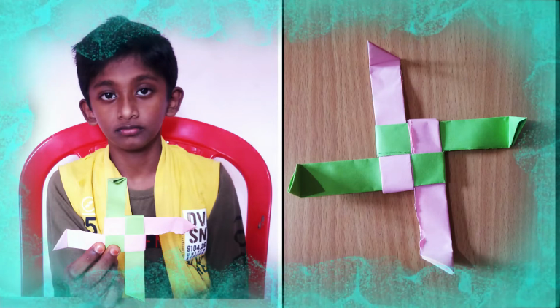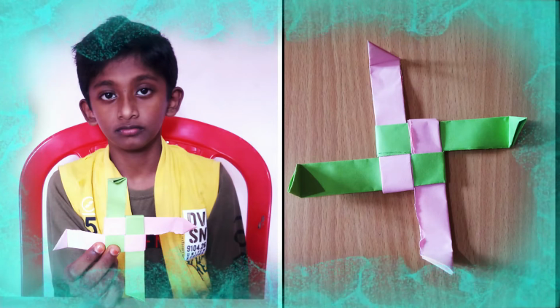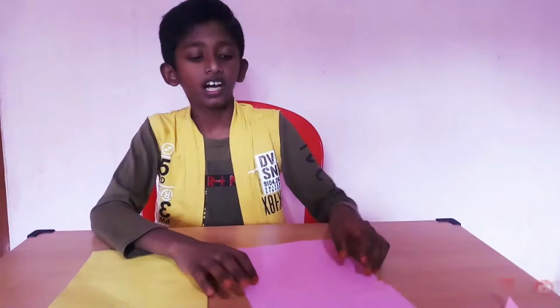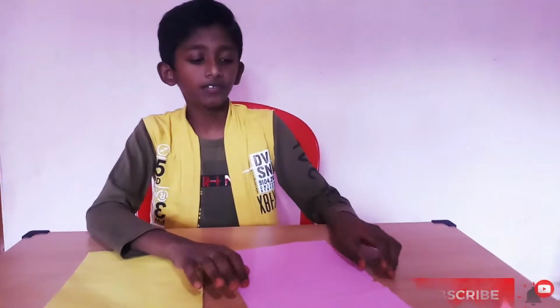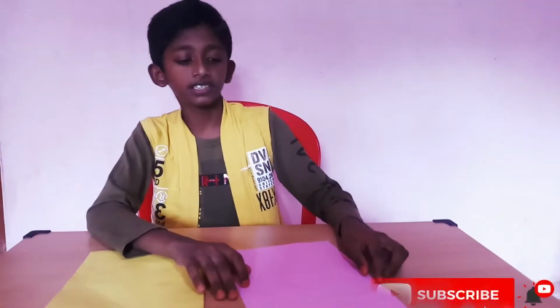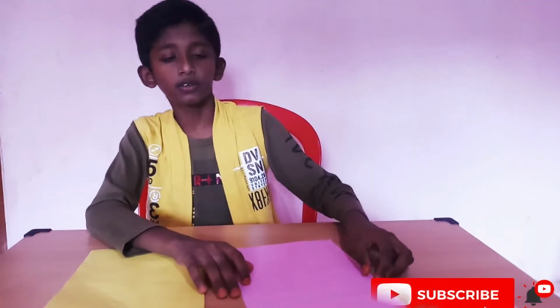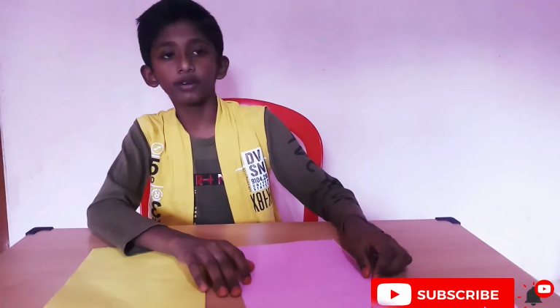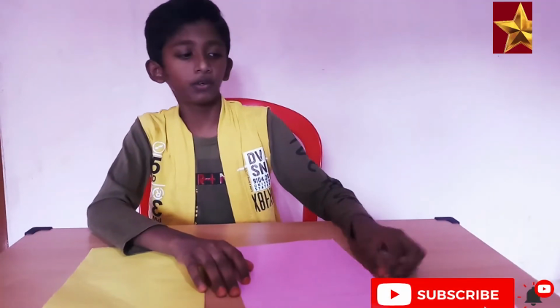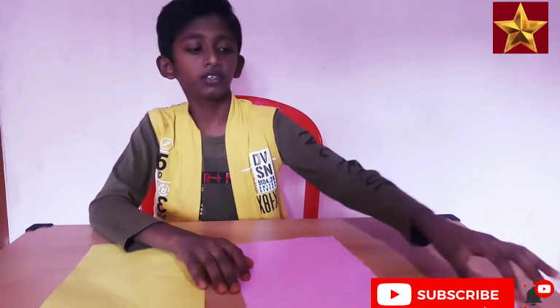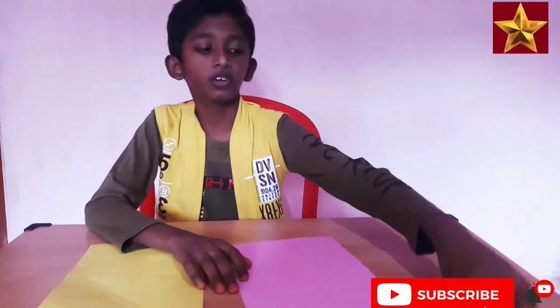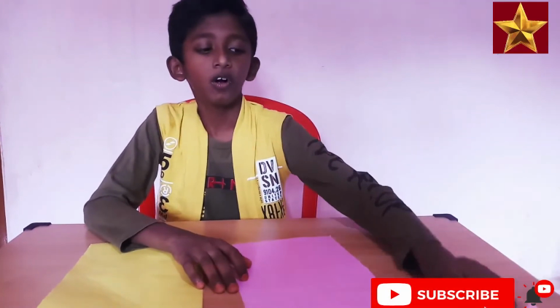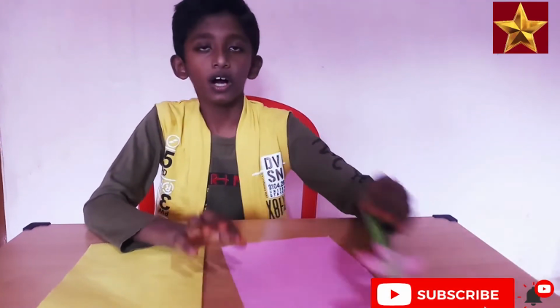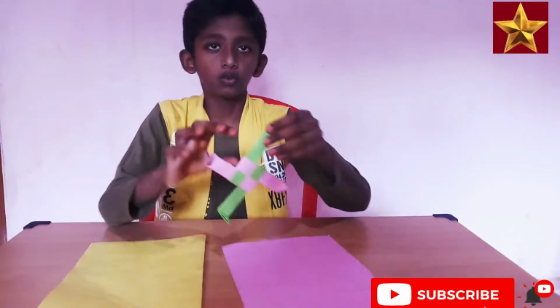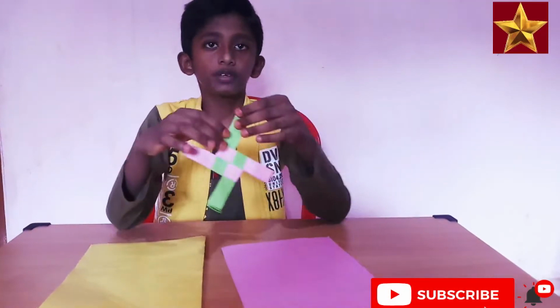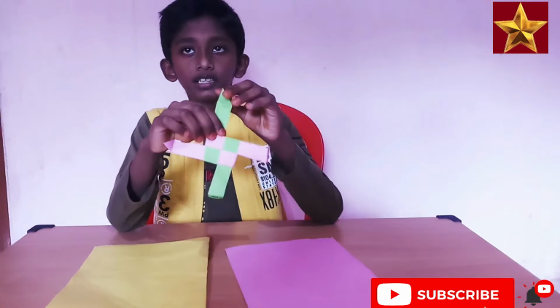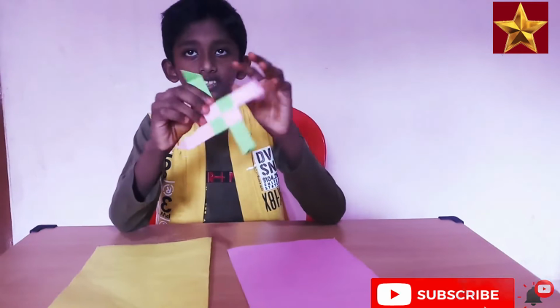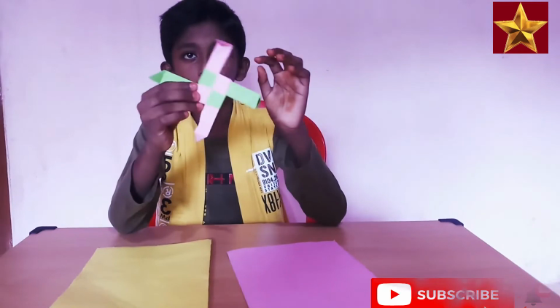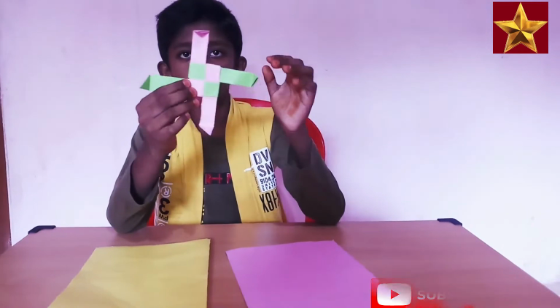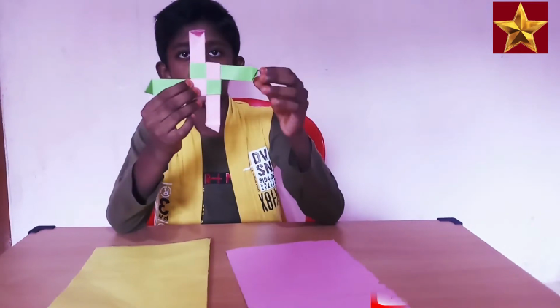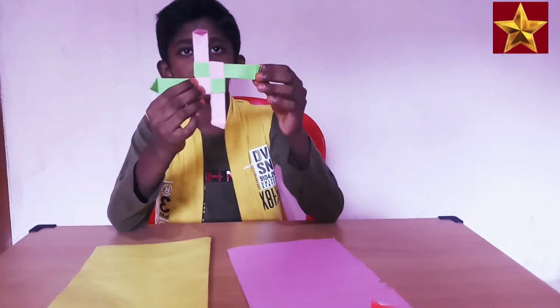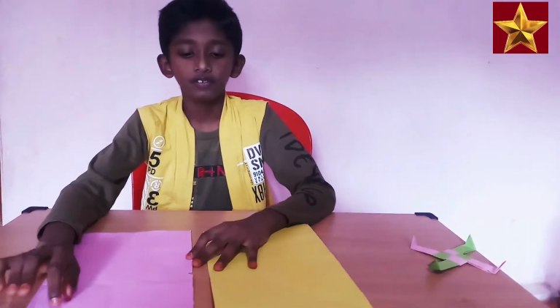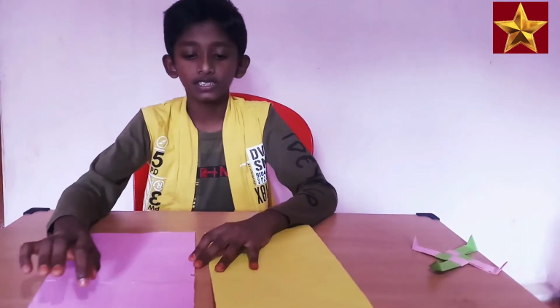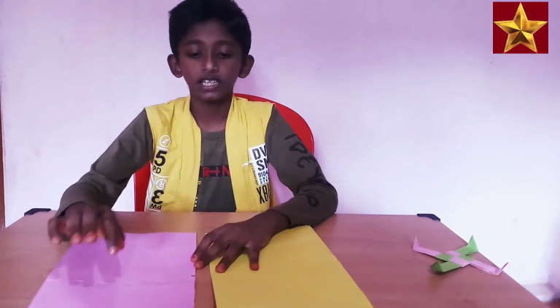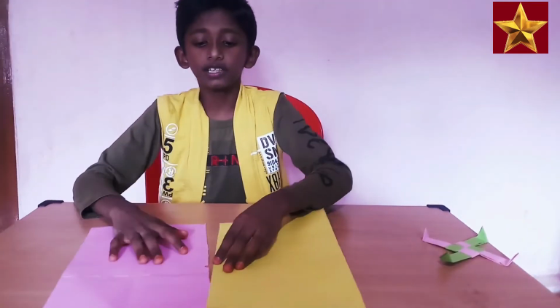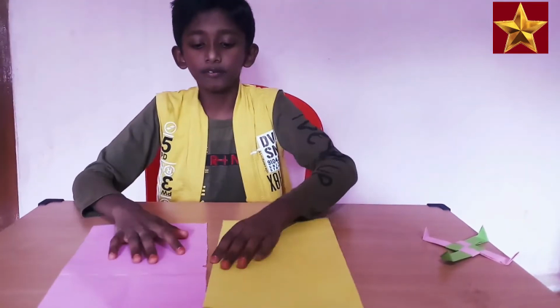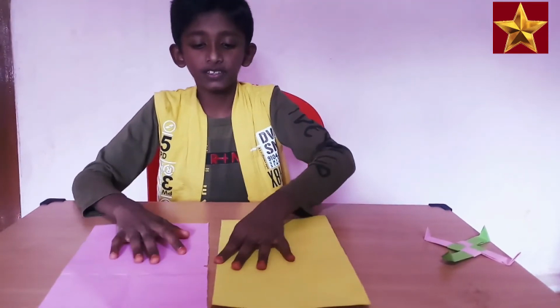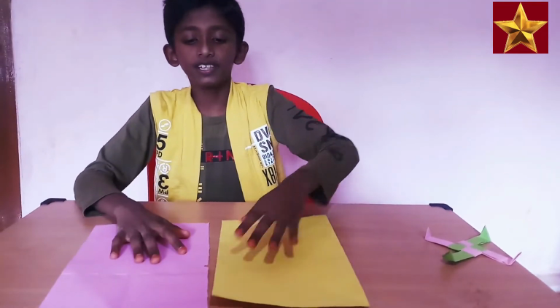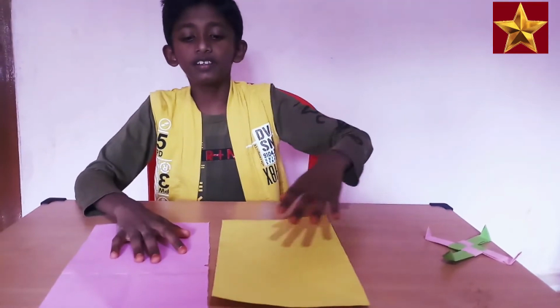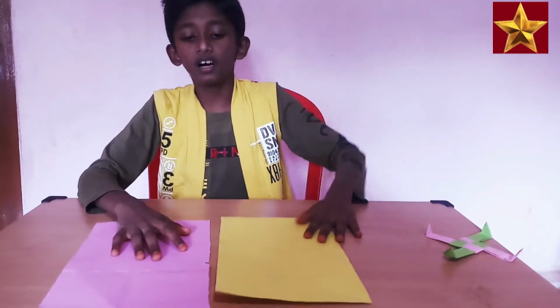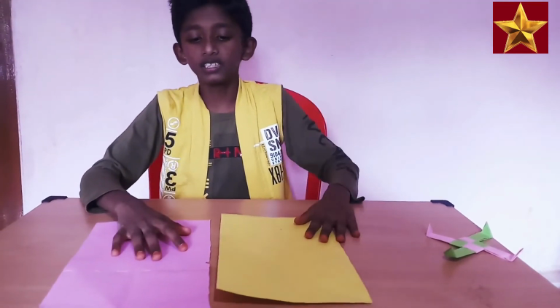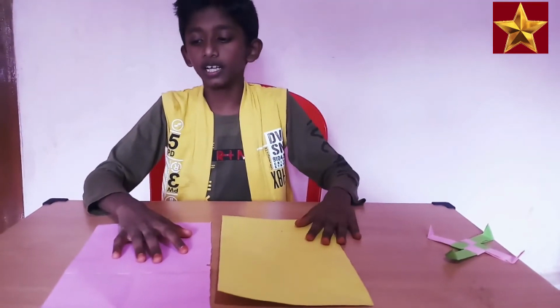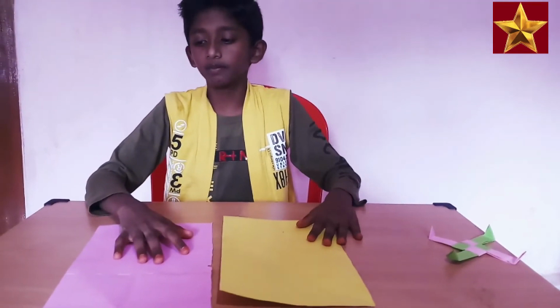Hi friends! Today I am going to show how to make a Ninja Boomer egg. First, take an A4 sheet or chart paper.